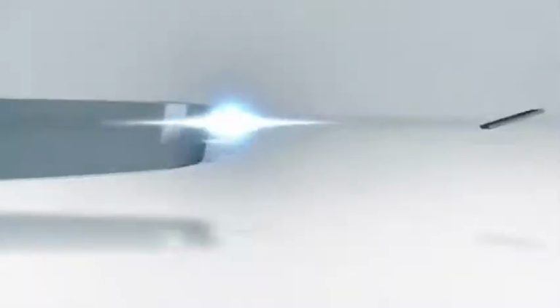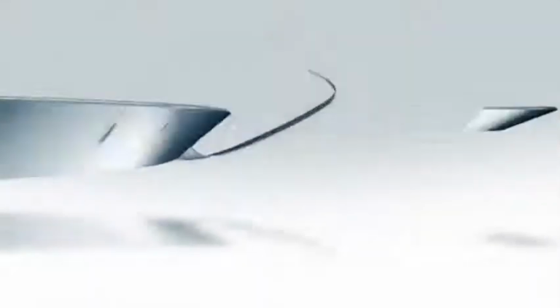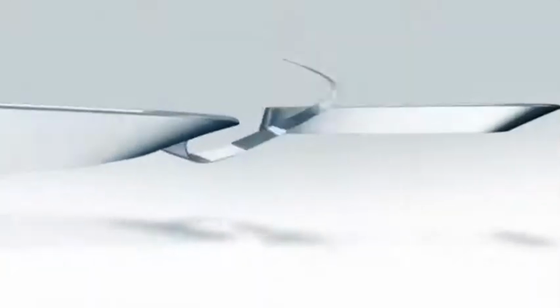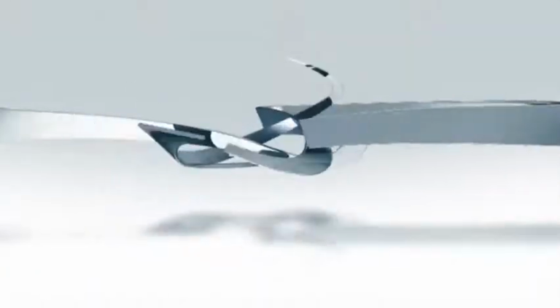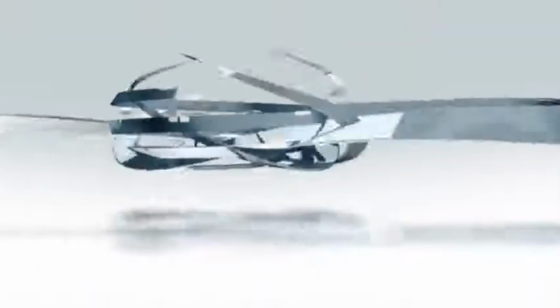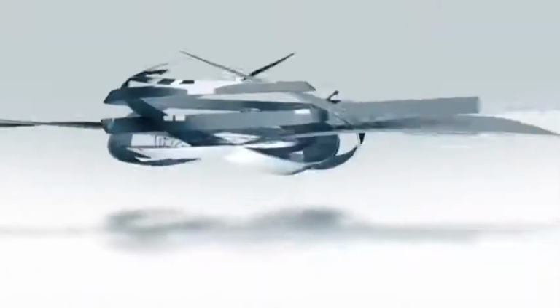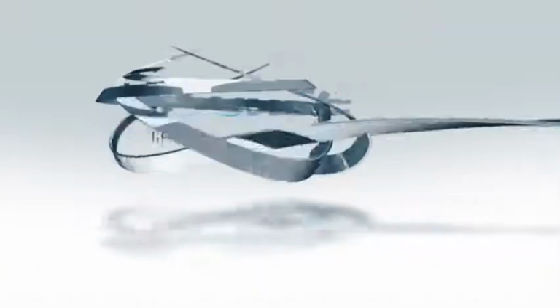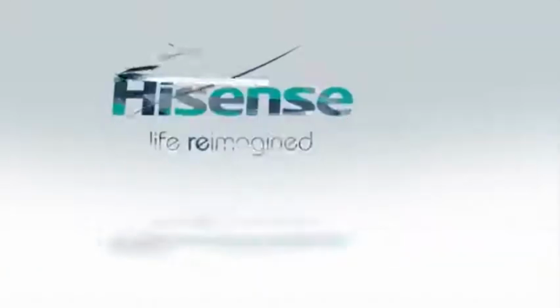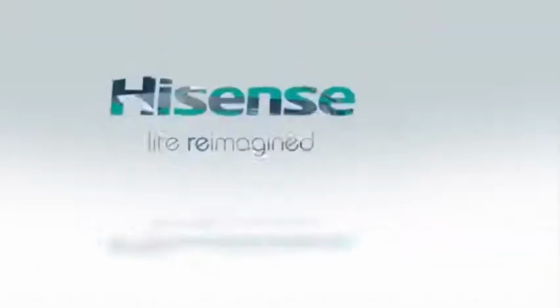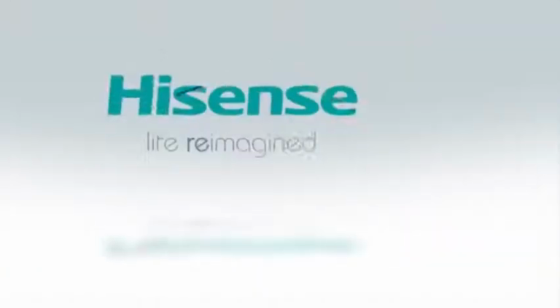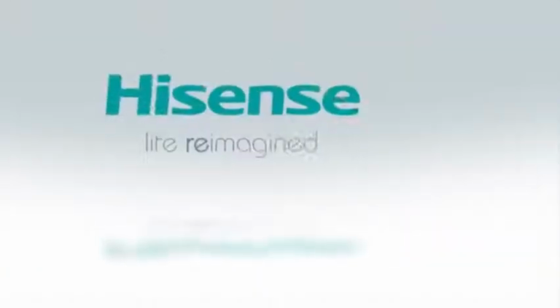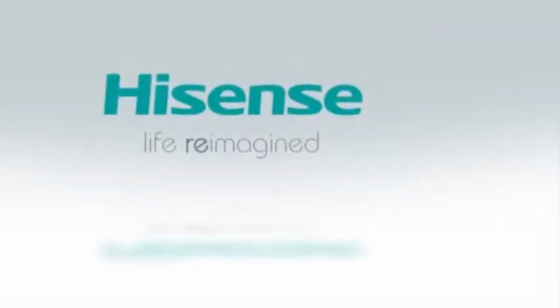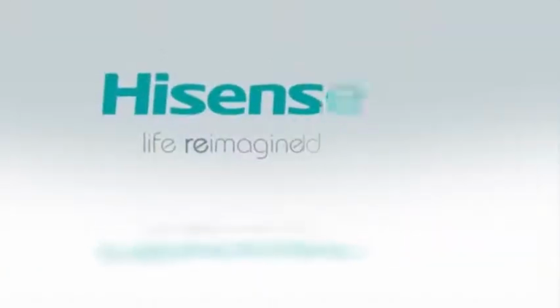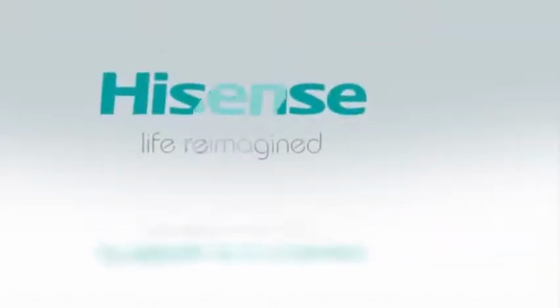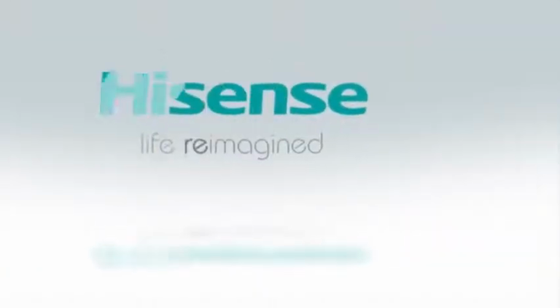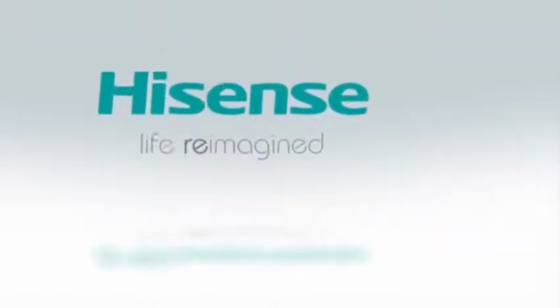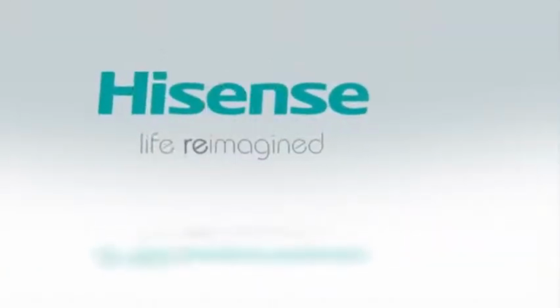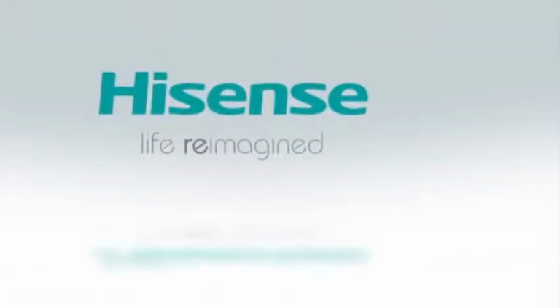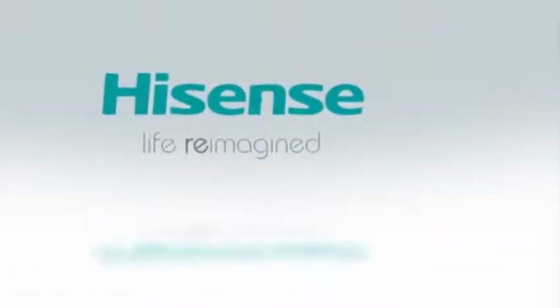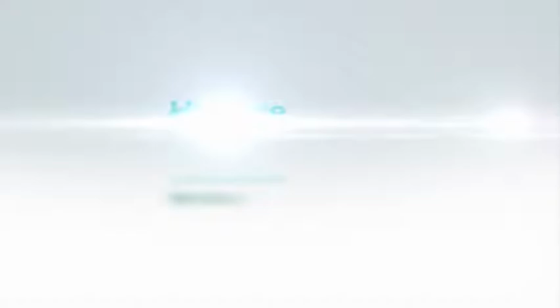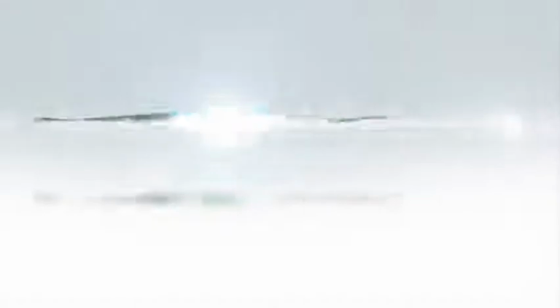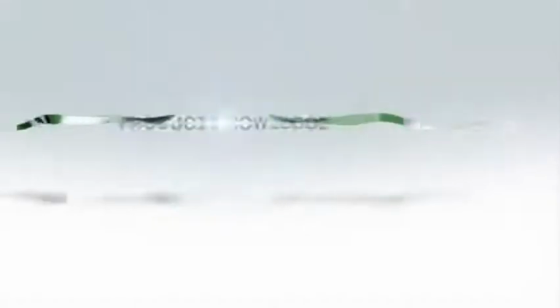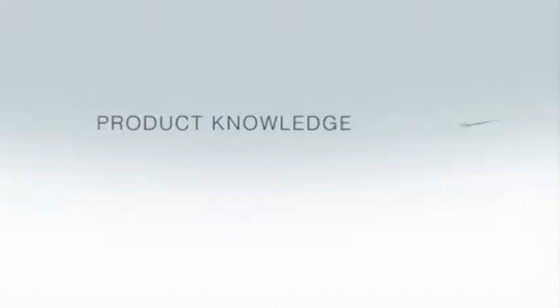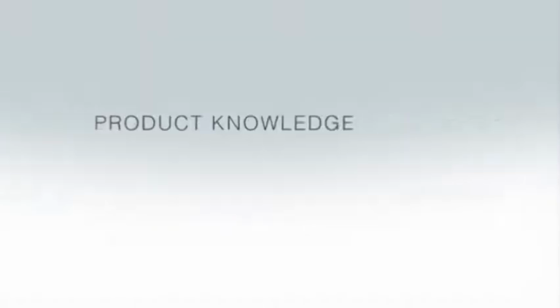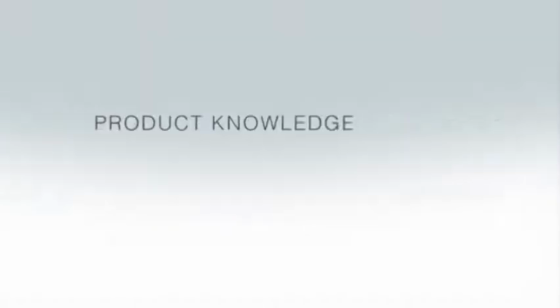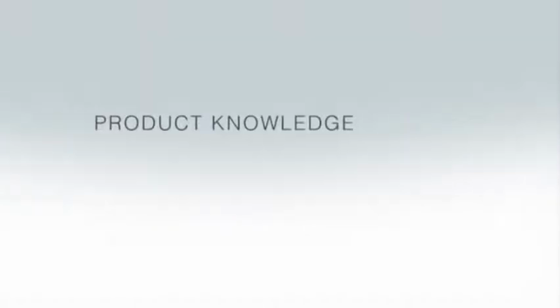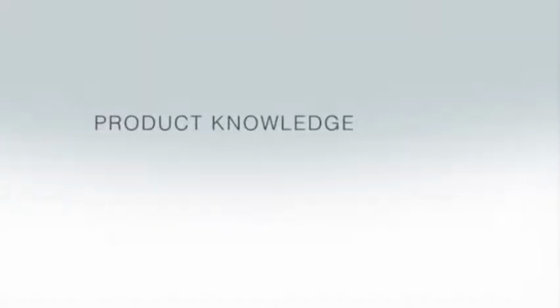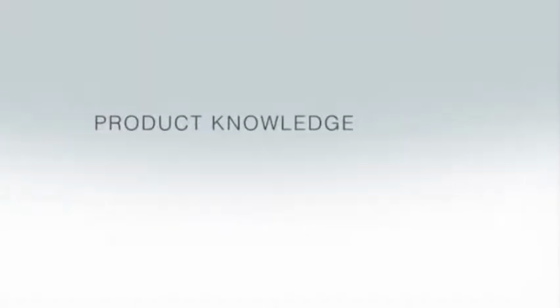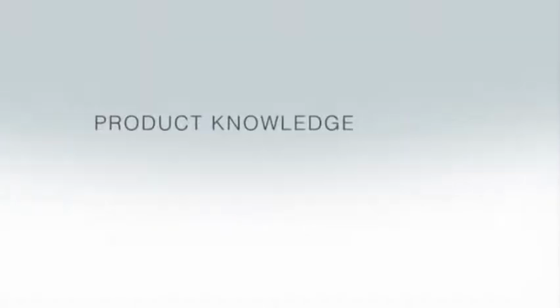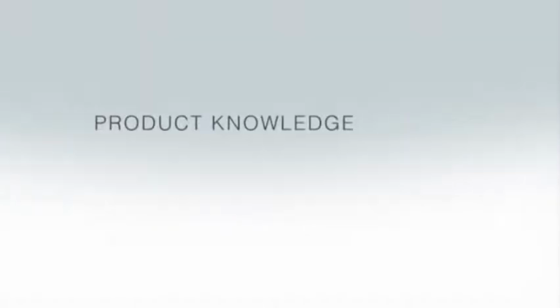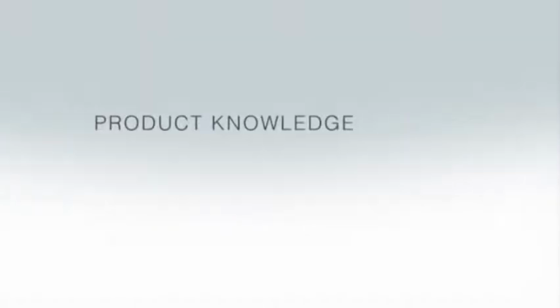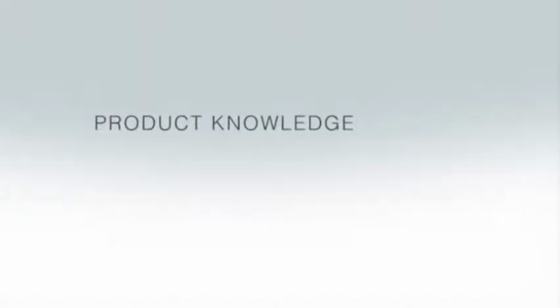All Hisense chest freezers are built to the highest standards, making any choice you make a smart choice.